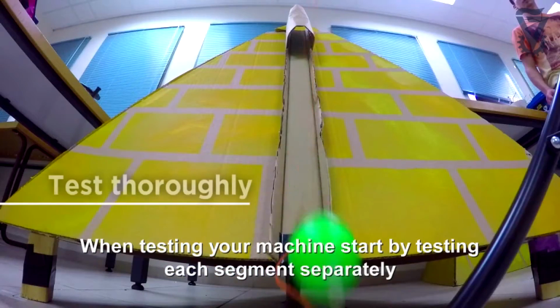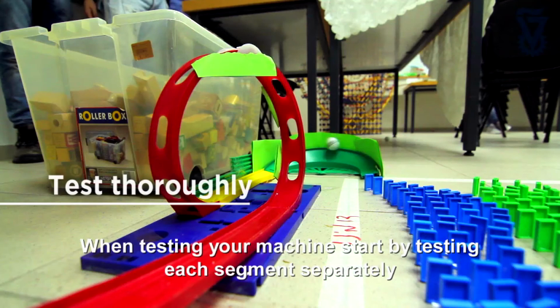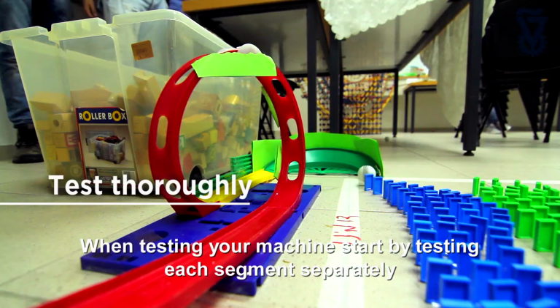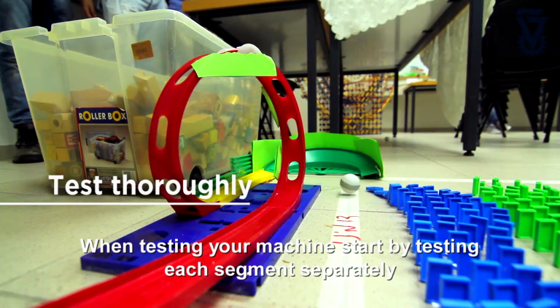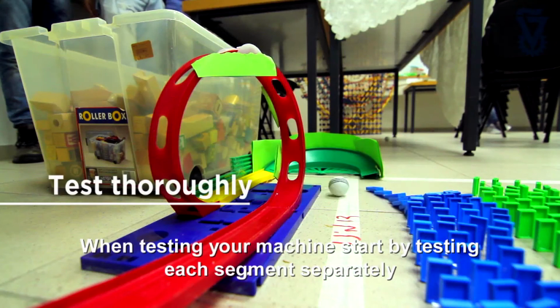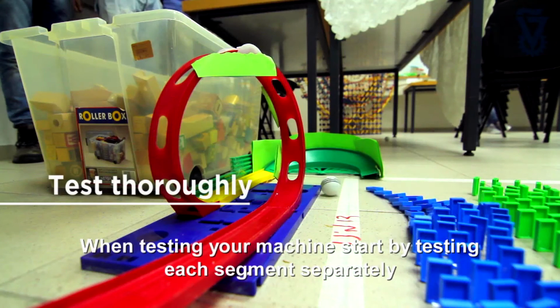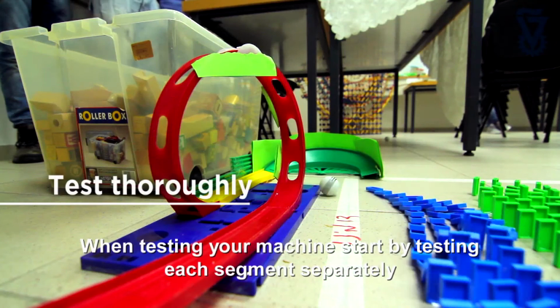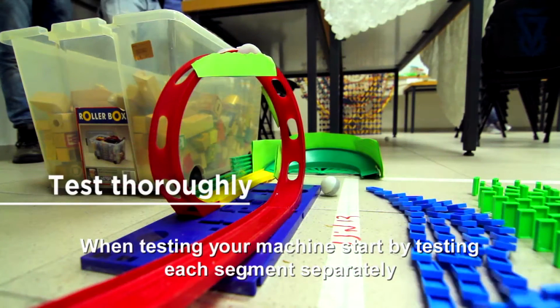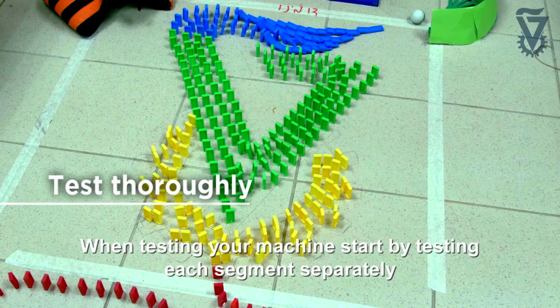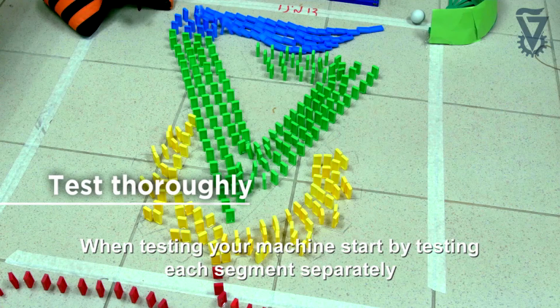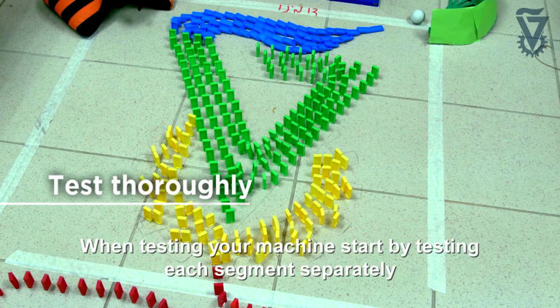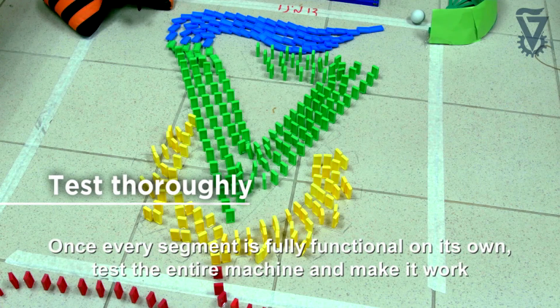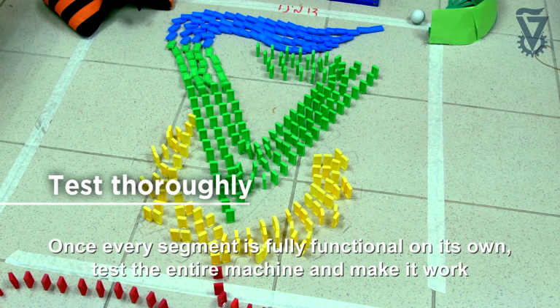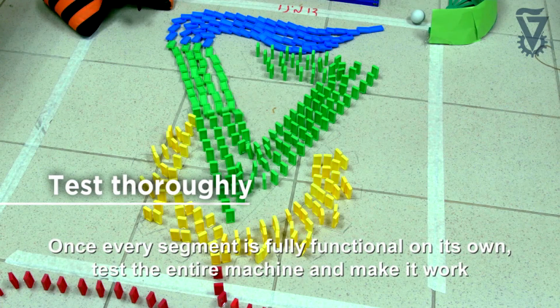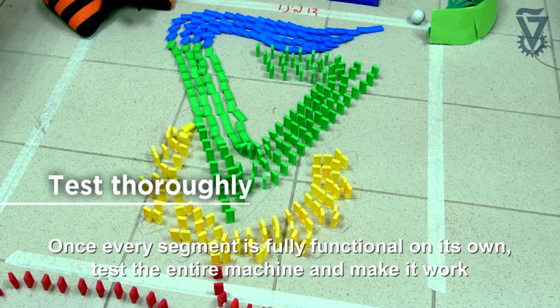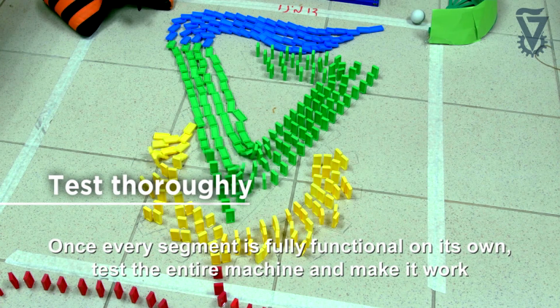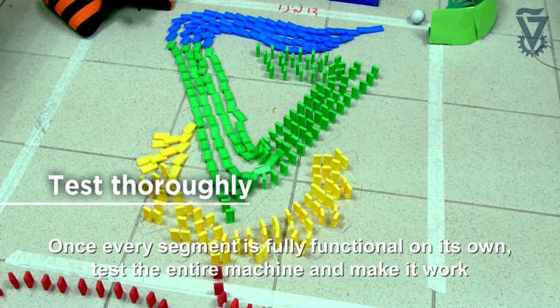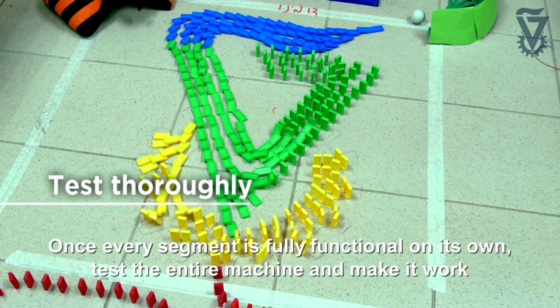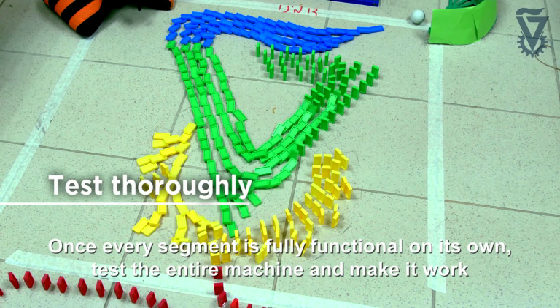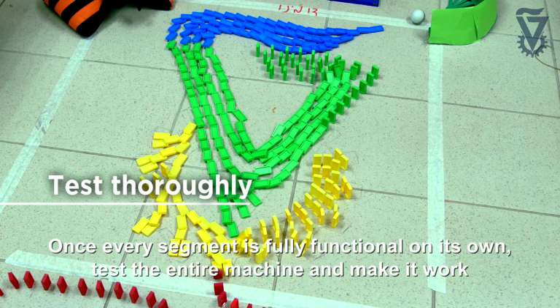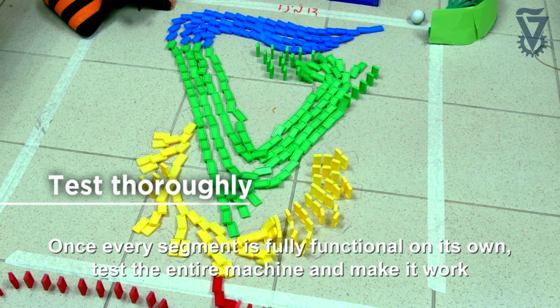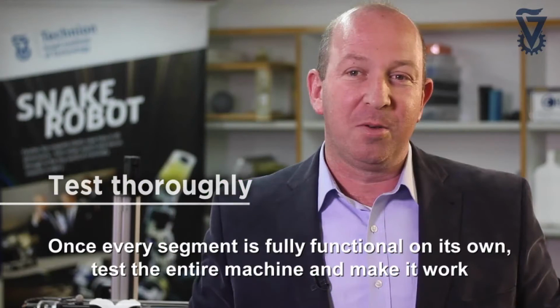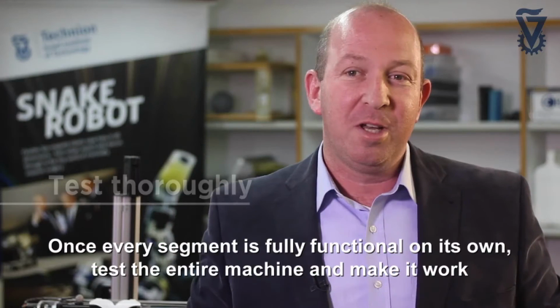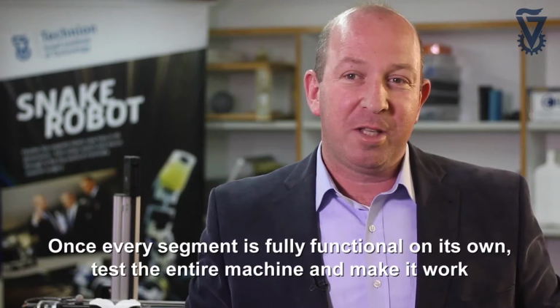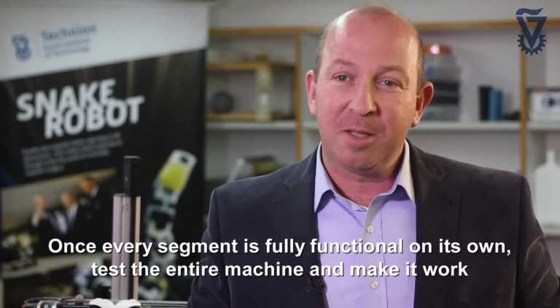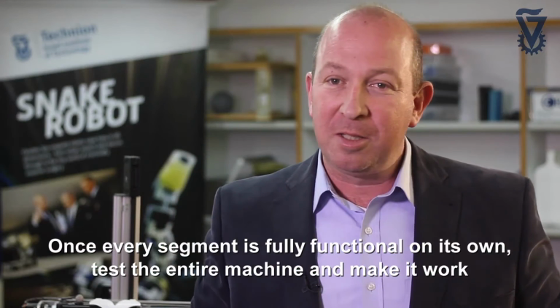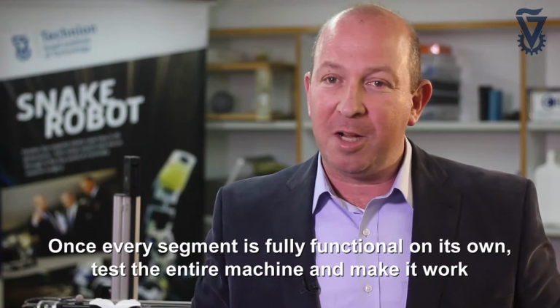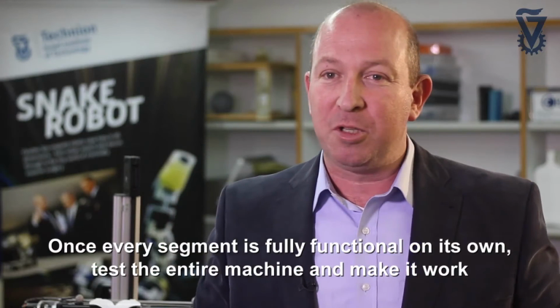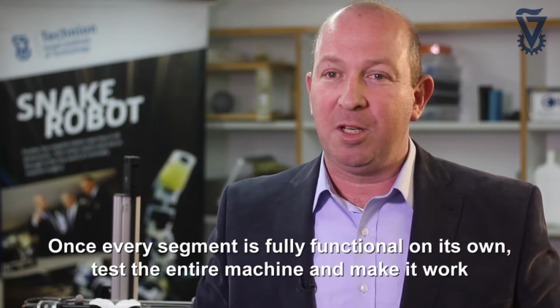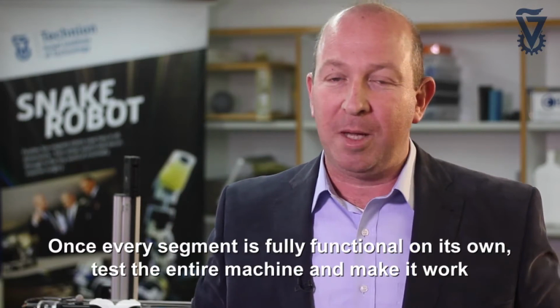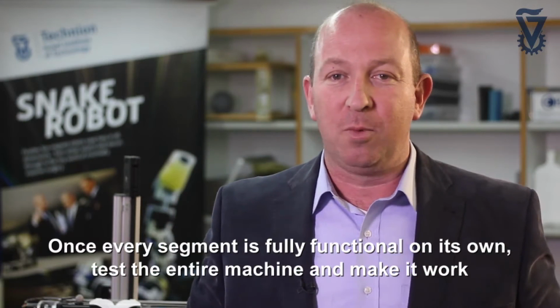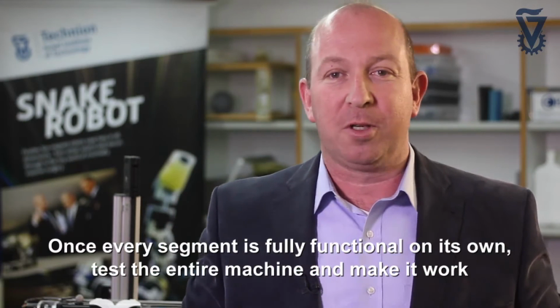When testing your machine, start by testing each segment separately. Once every segment is fully functional on its own, test the entire machine and make it work.